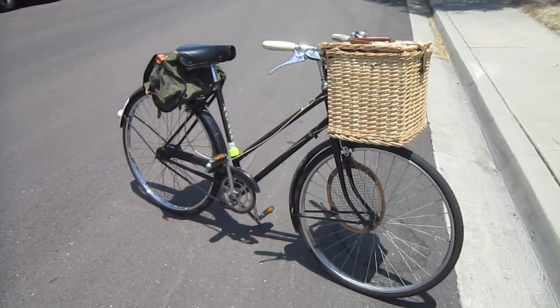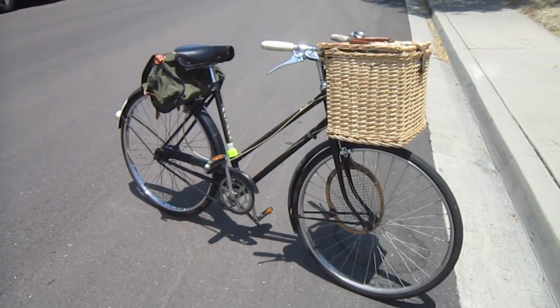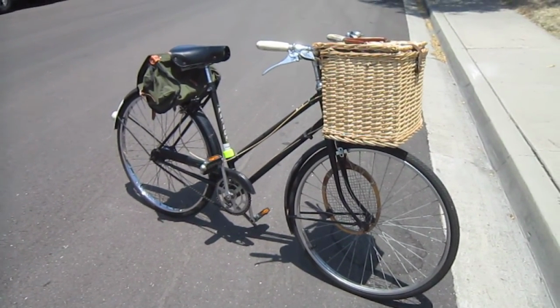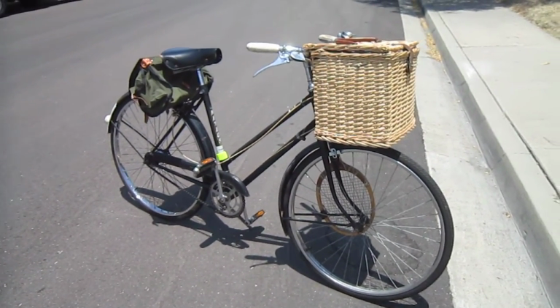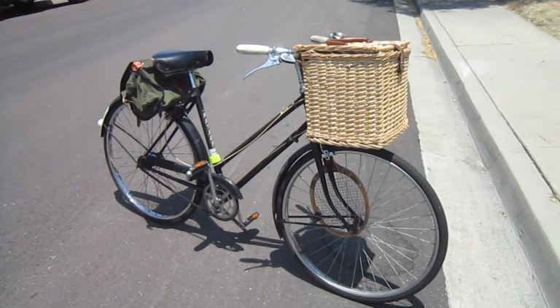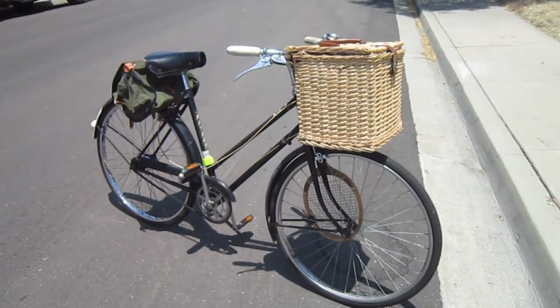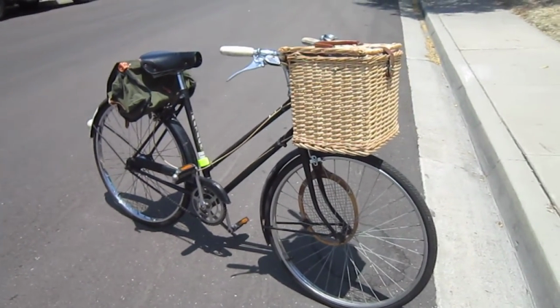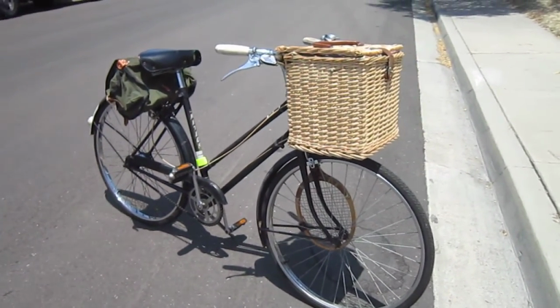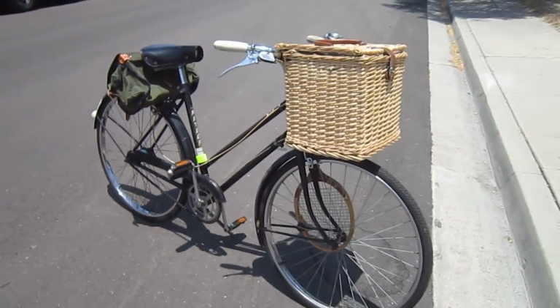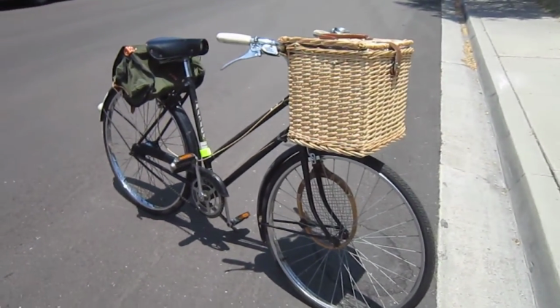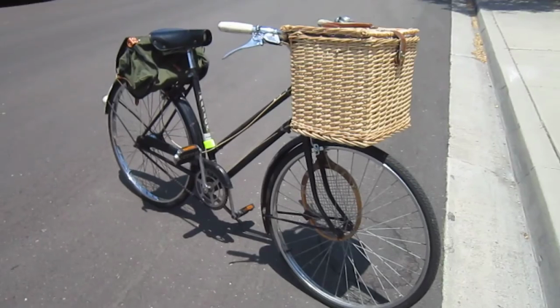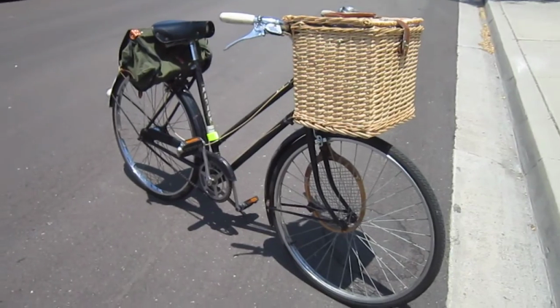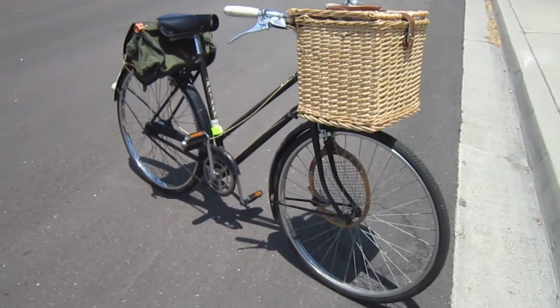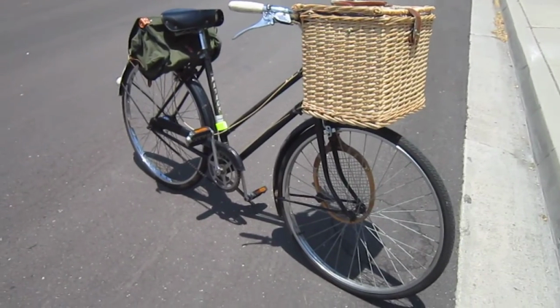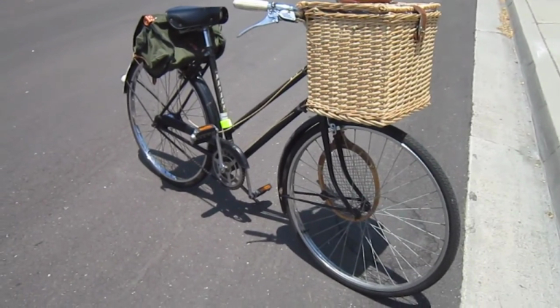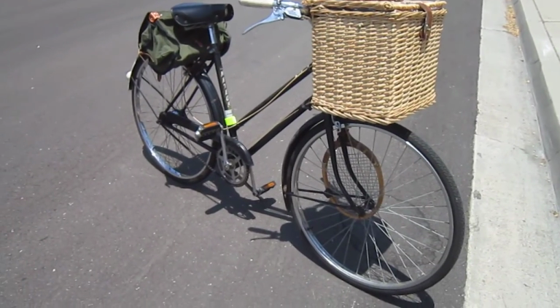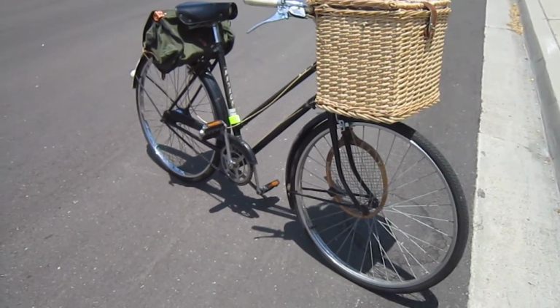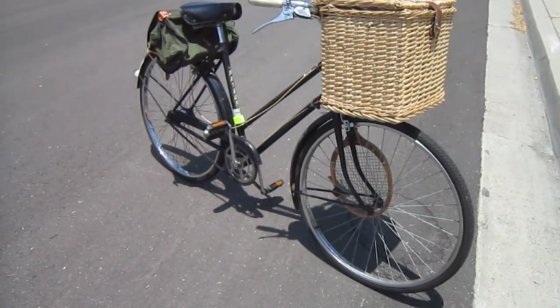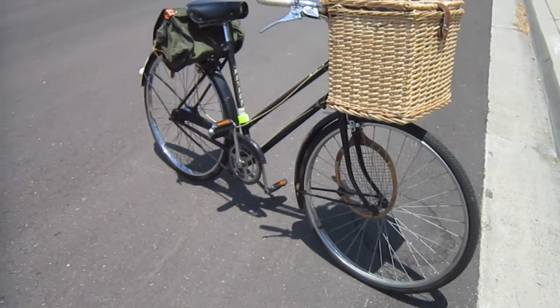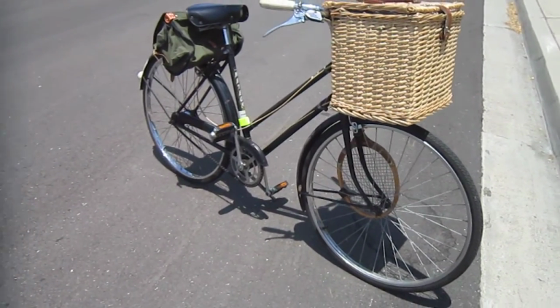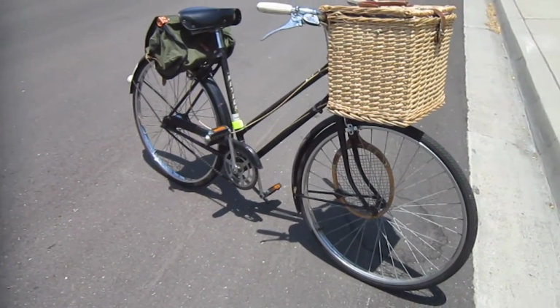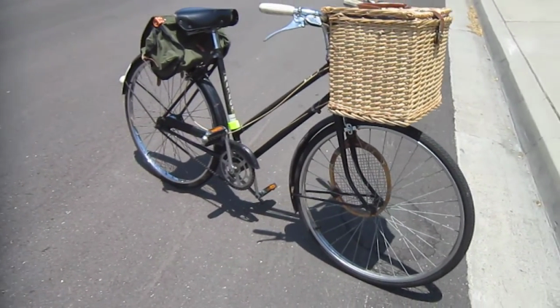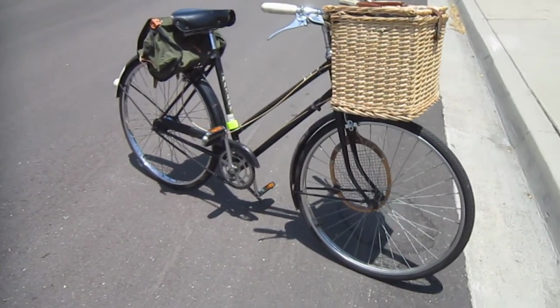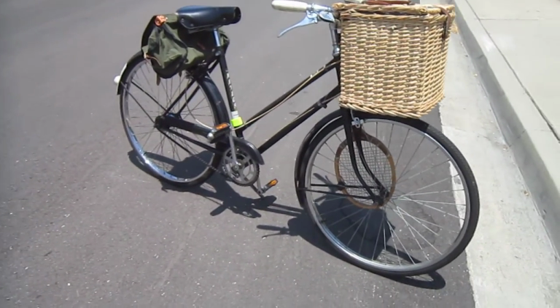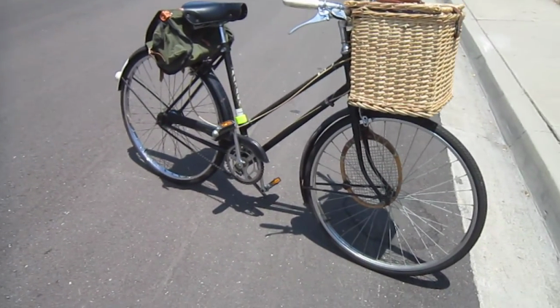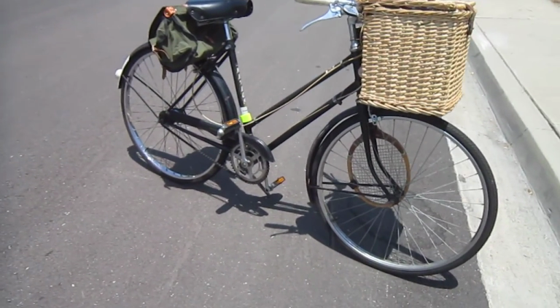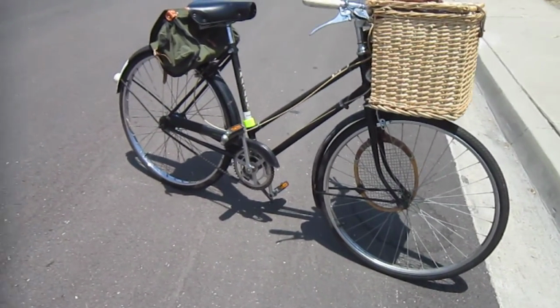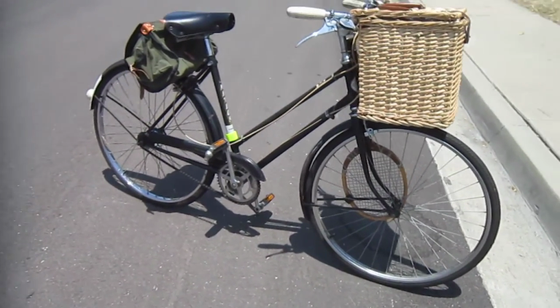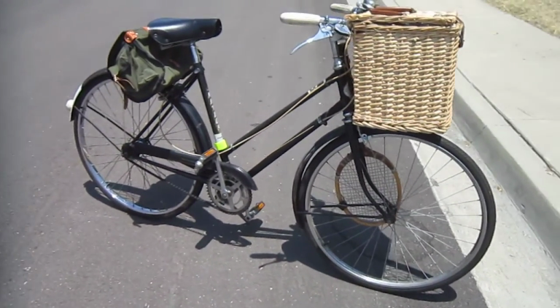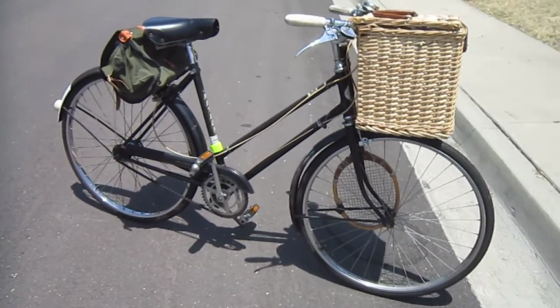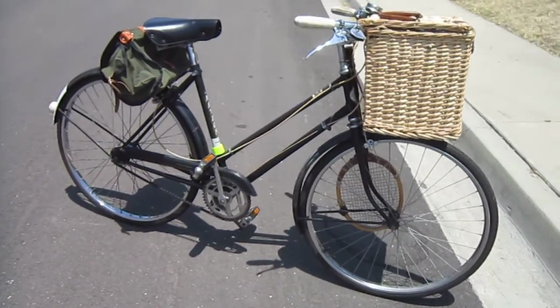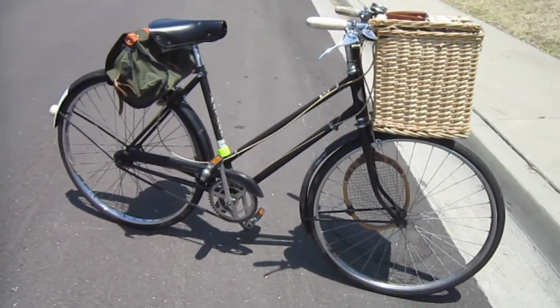We do a lot of Tweed Rides when we can. San Diego's is generally in December, L.A. February or March.